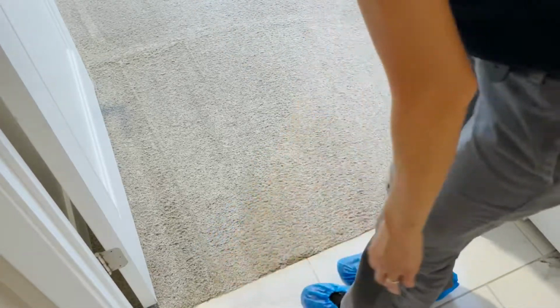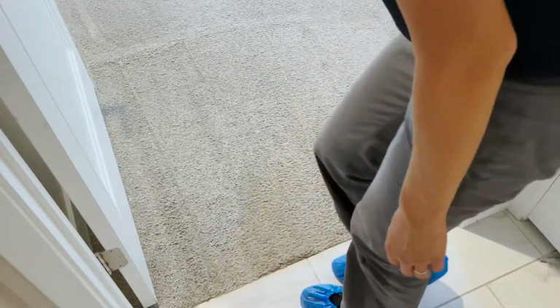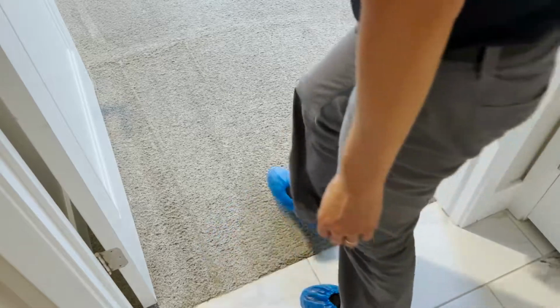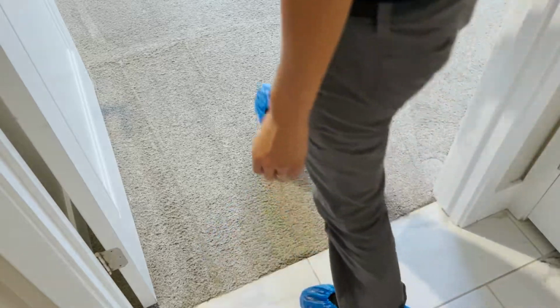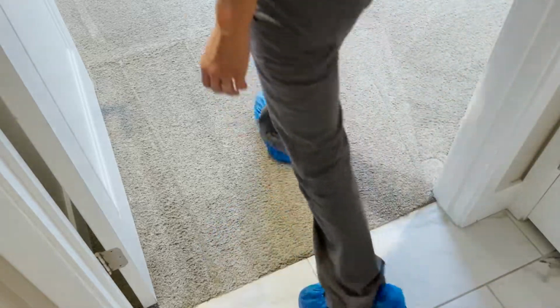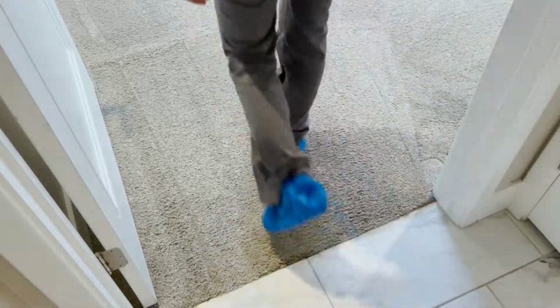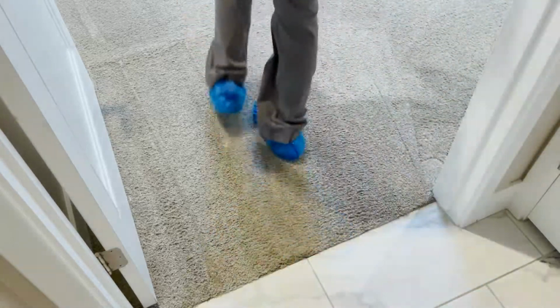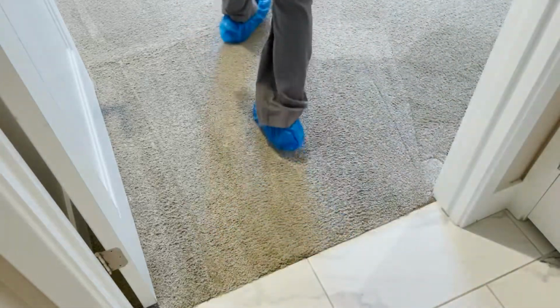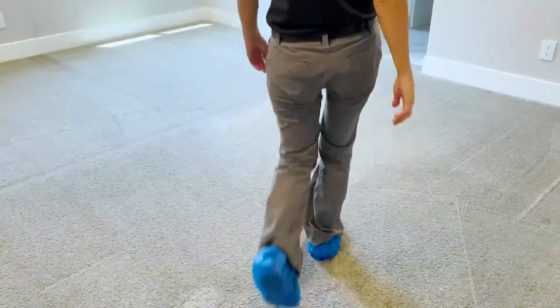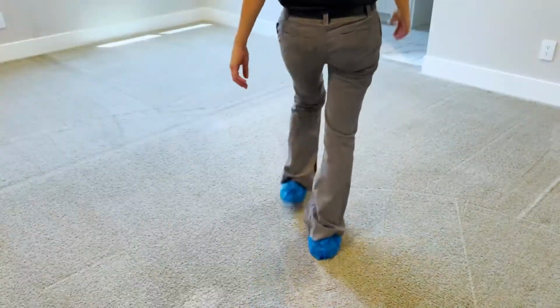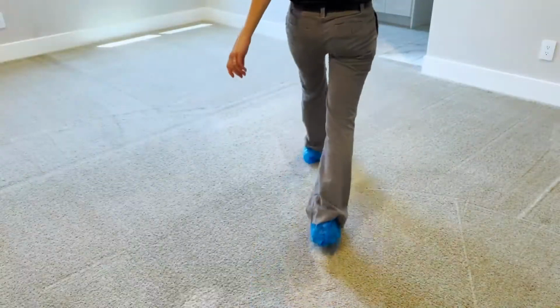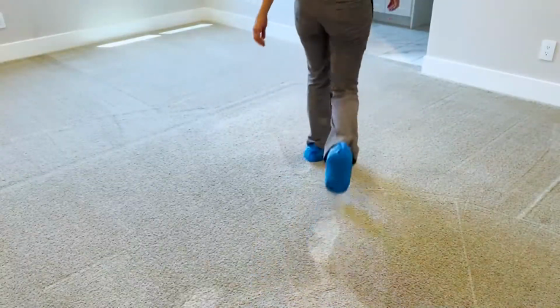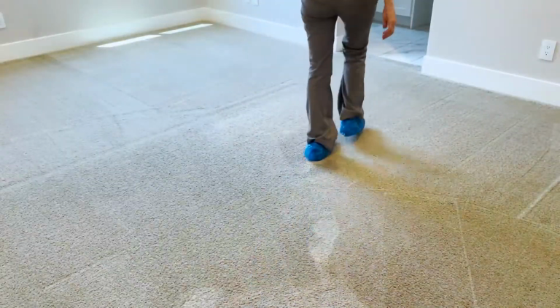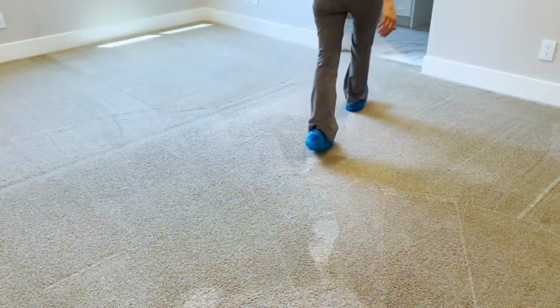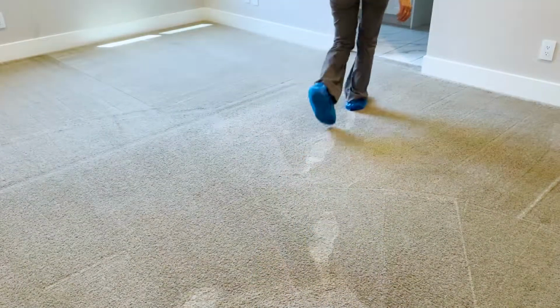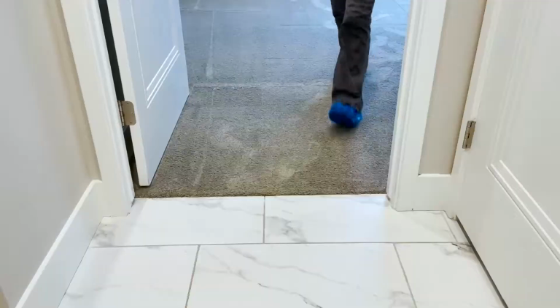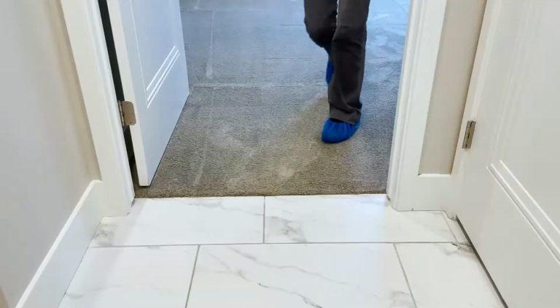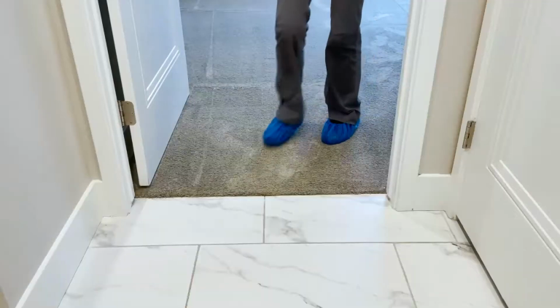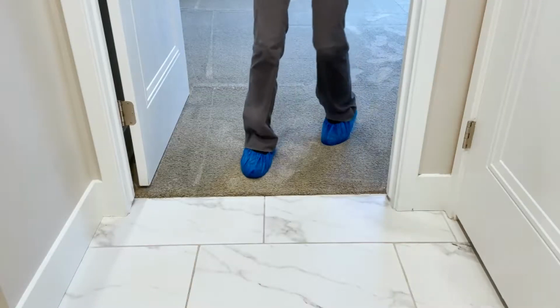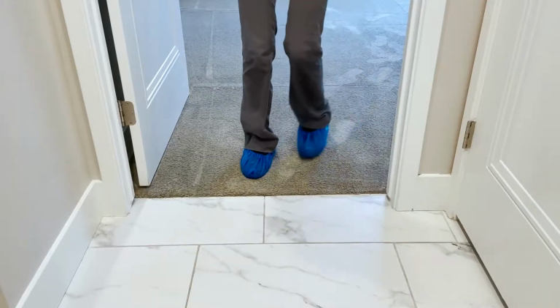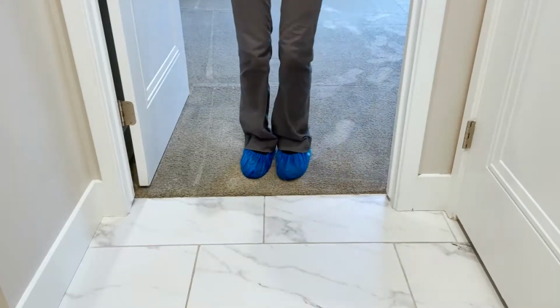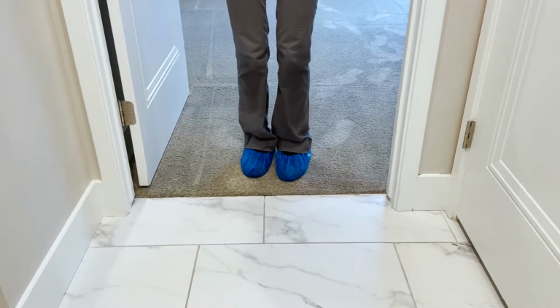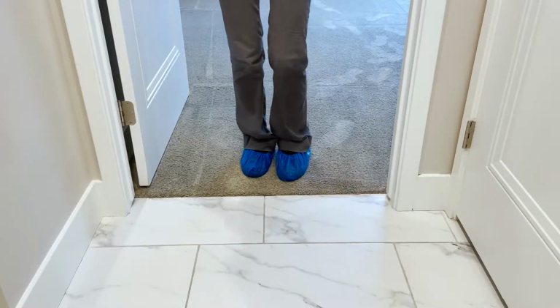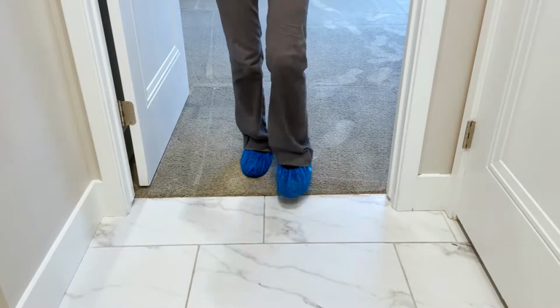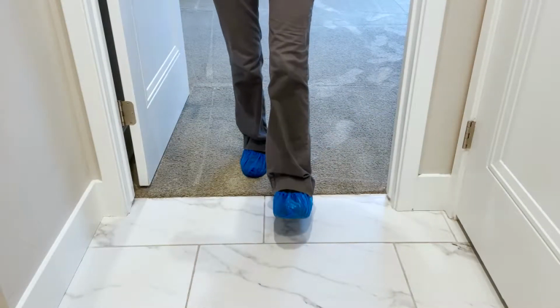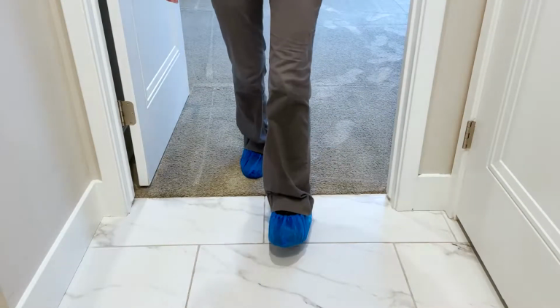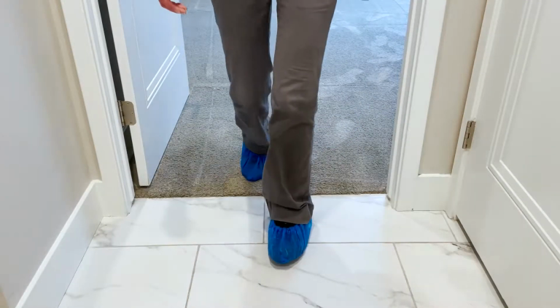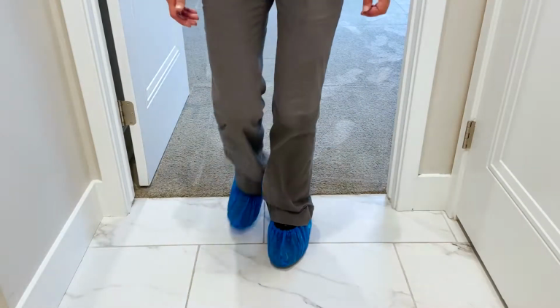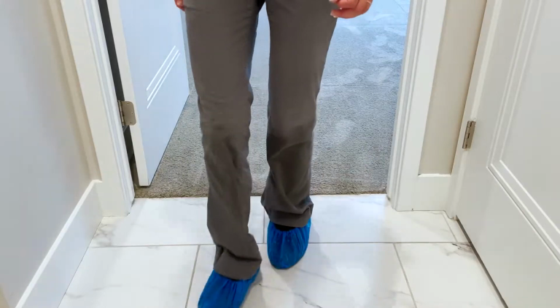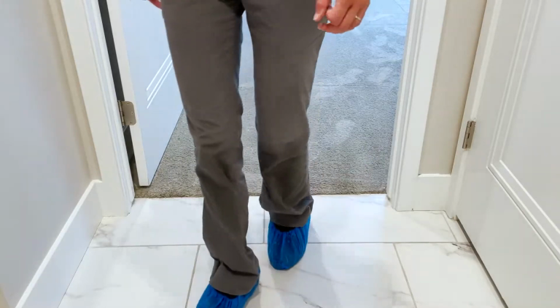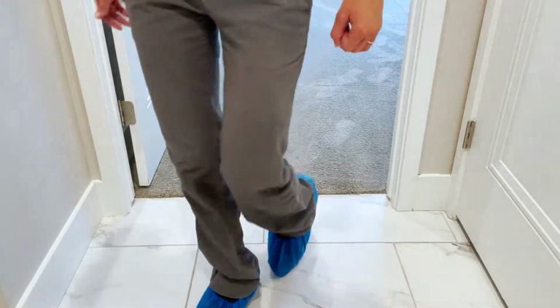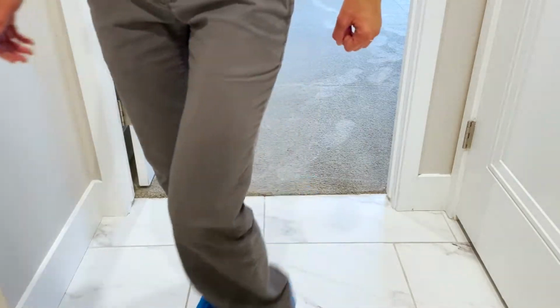However, you should limit the traffic on the carpet until it's completely dry and please be careful. Your floors will be slippery.